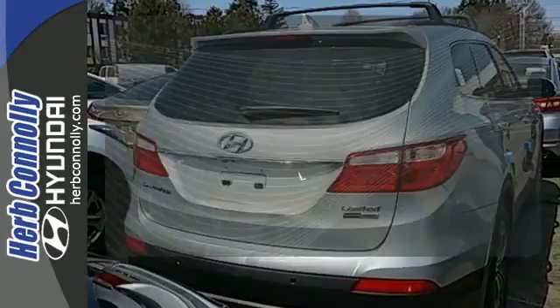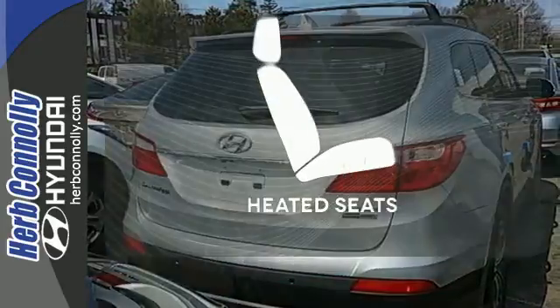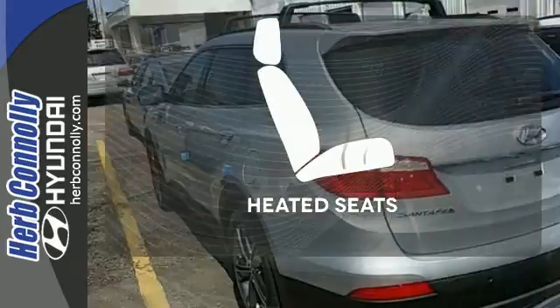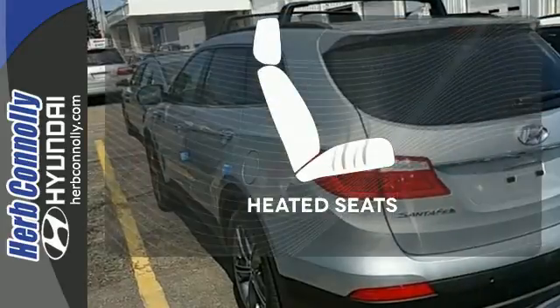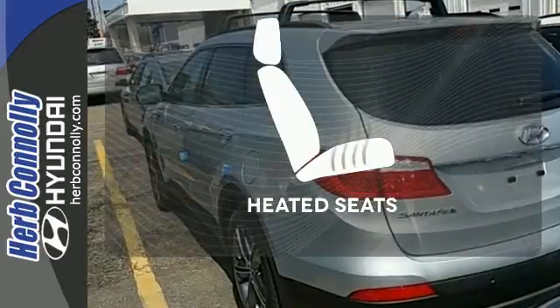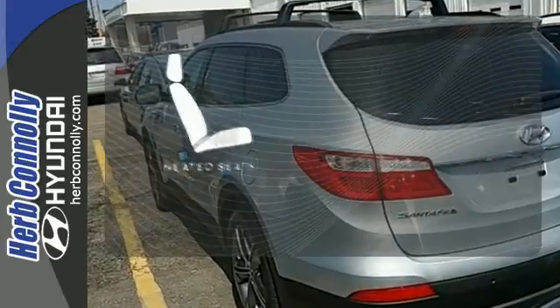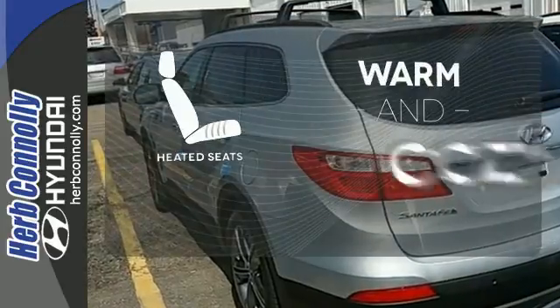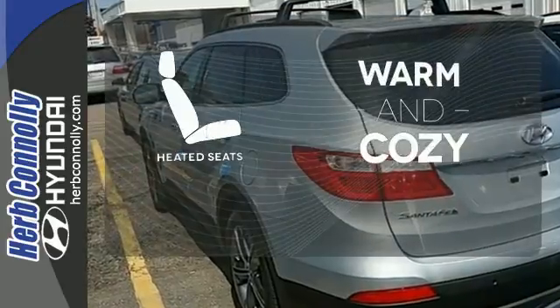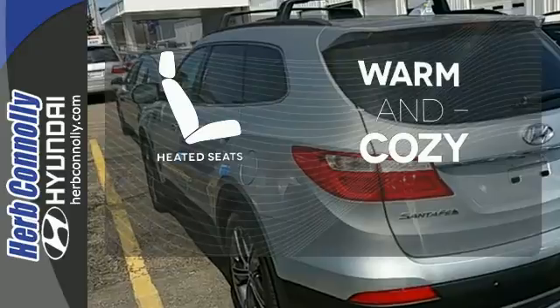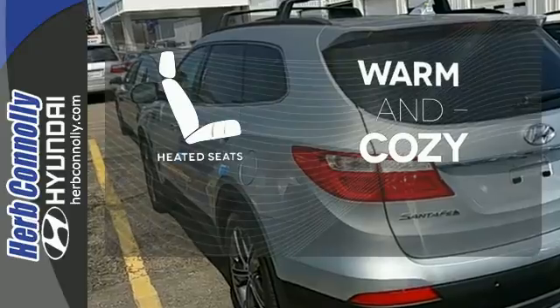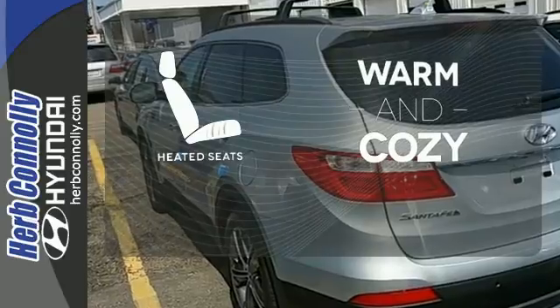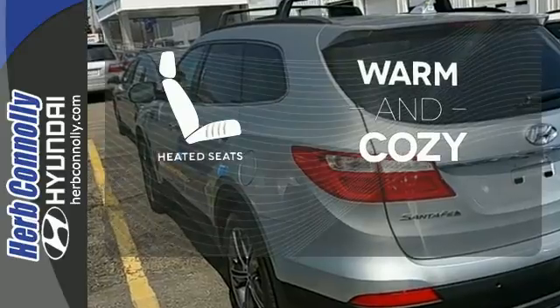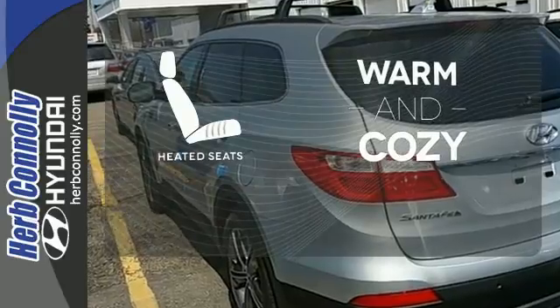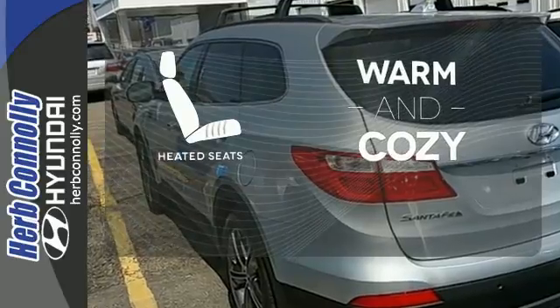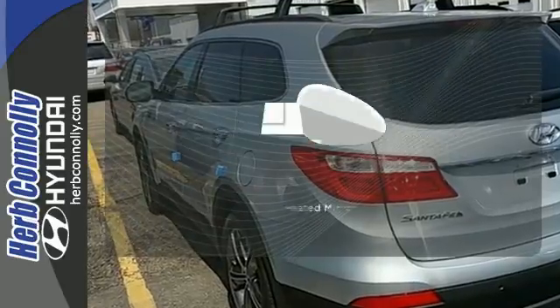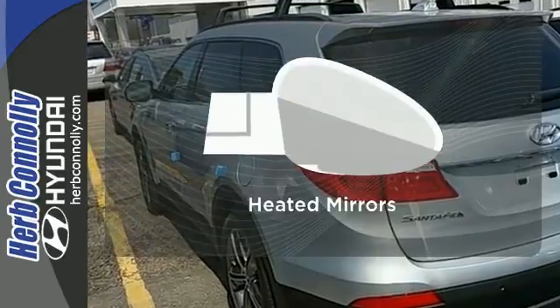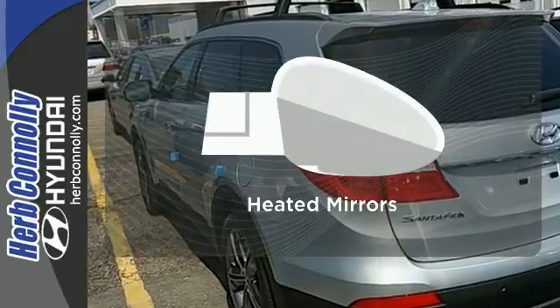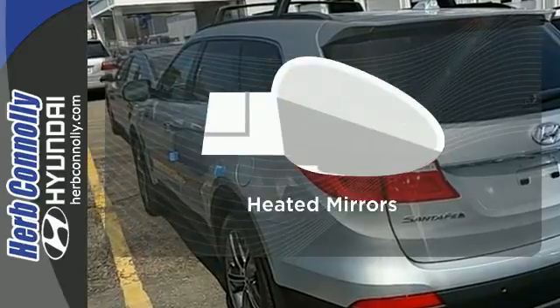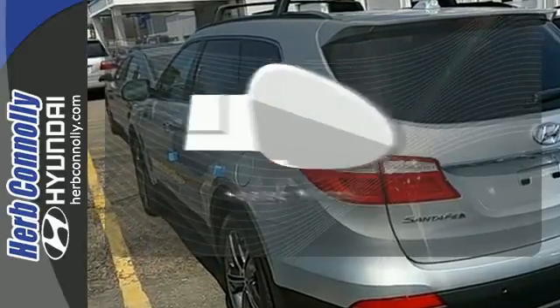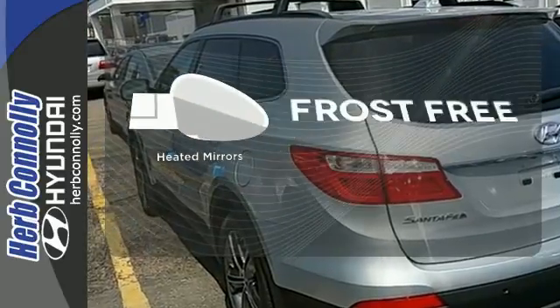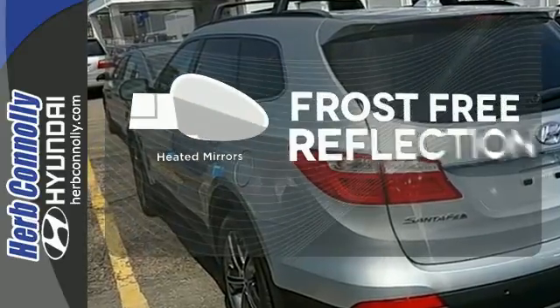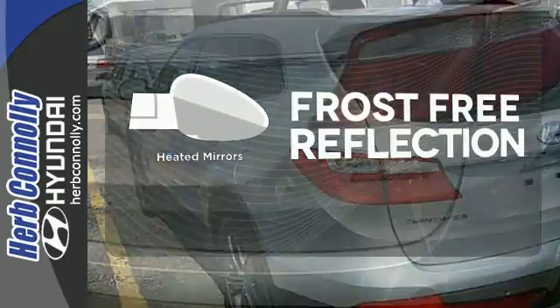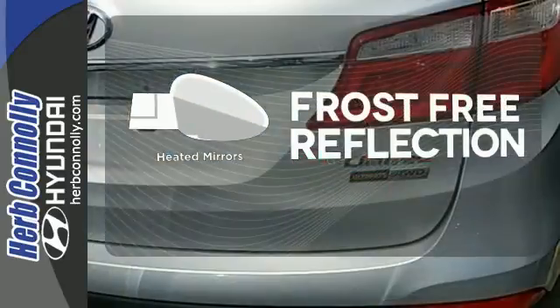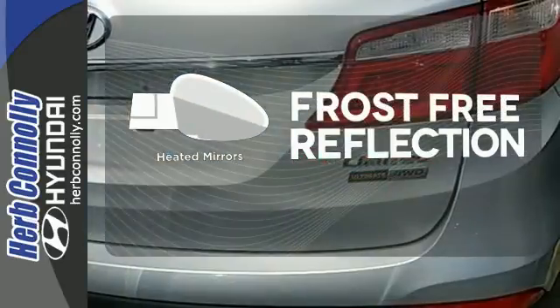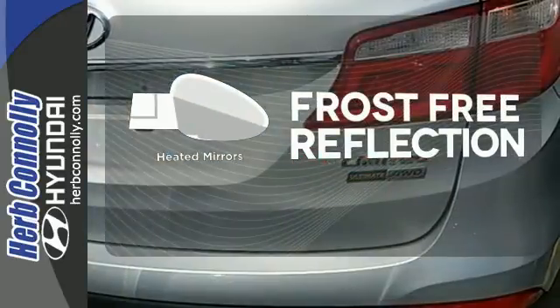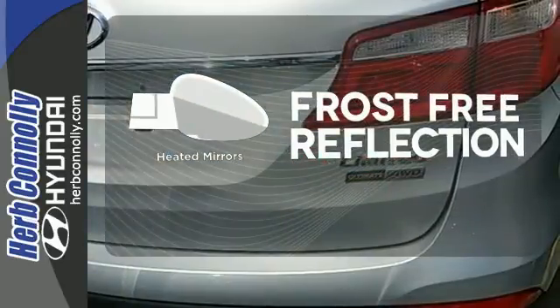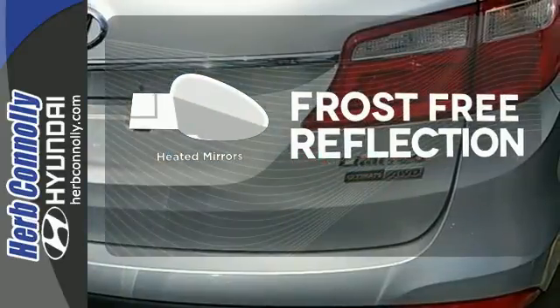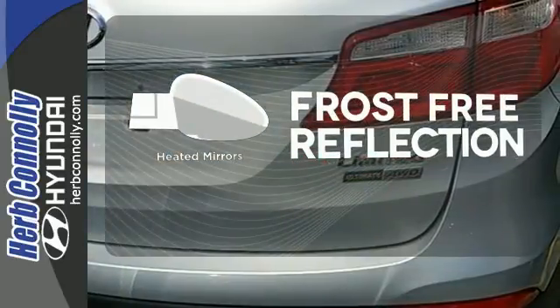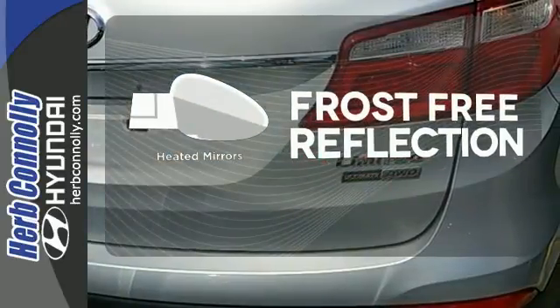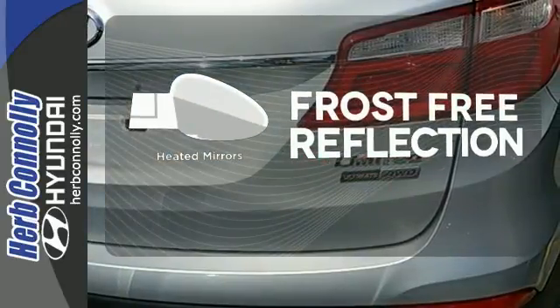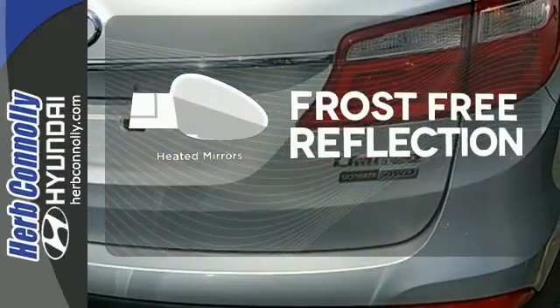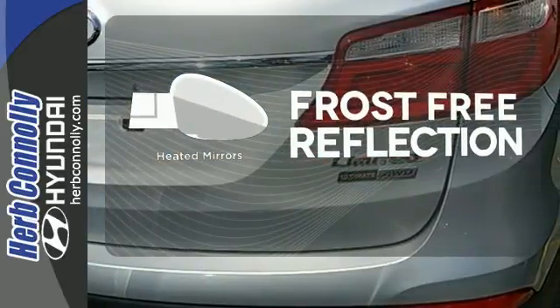Wrap yourself in the comfort of heated seats. Say goodbye to the frost and never leave your car with the heated mirrors.